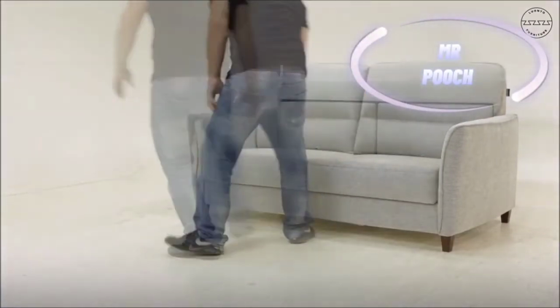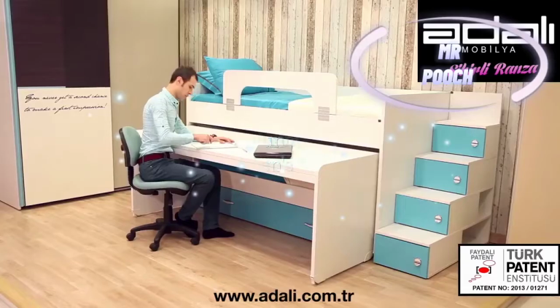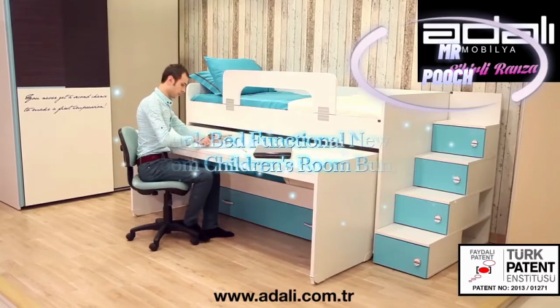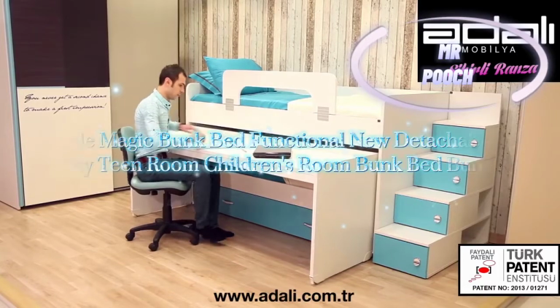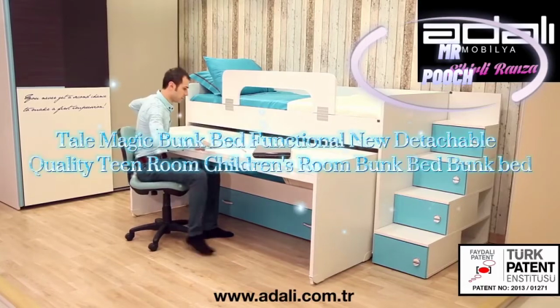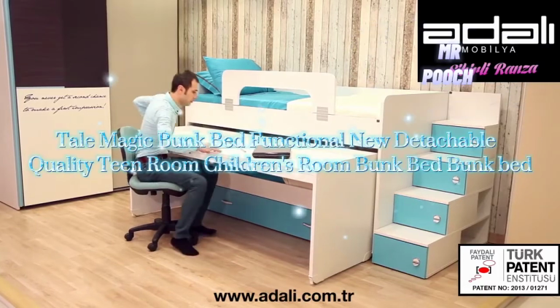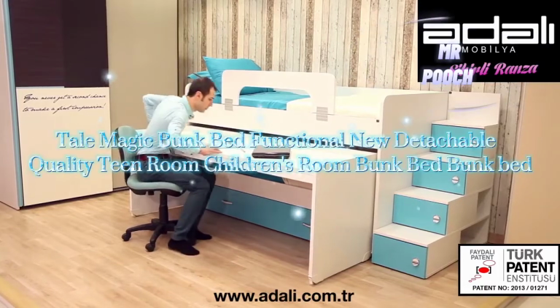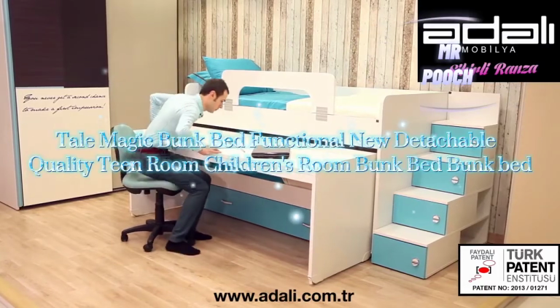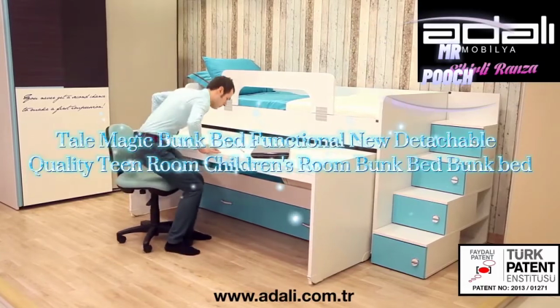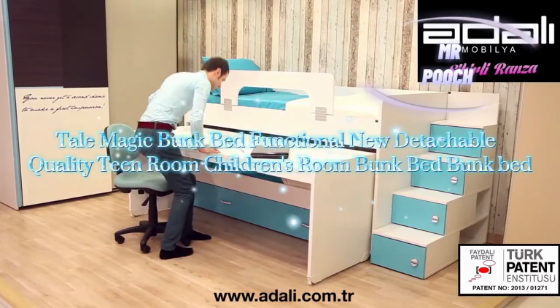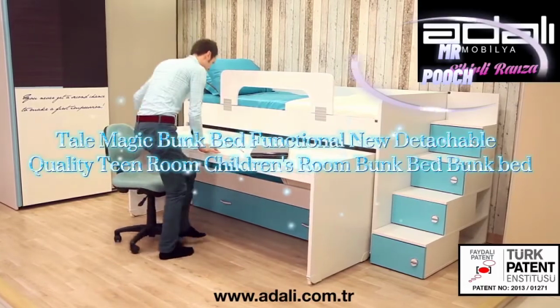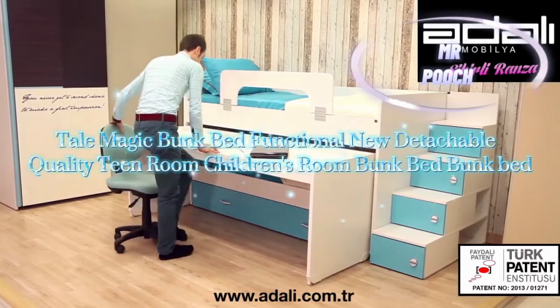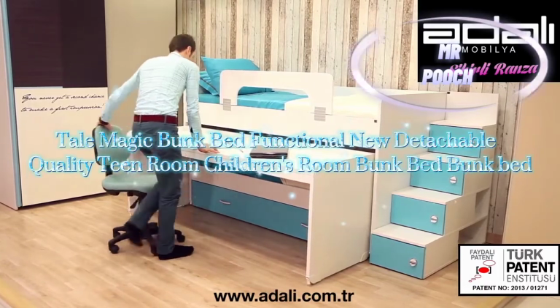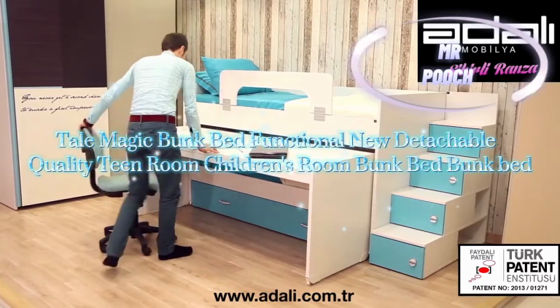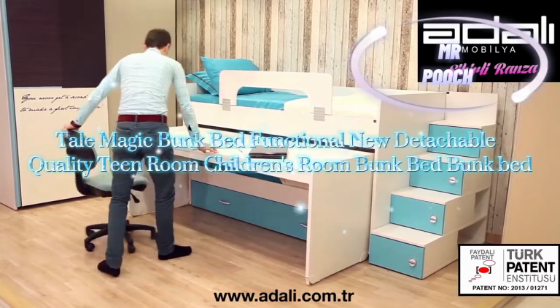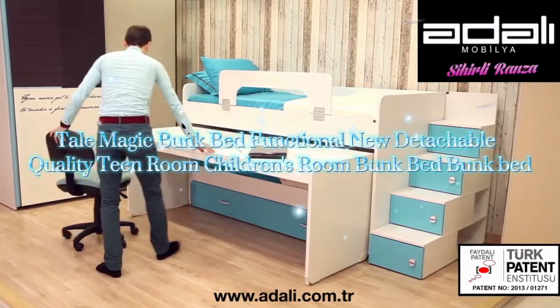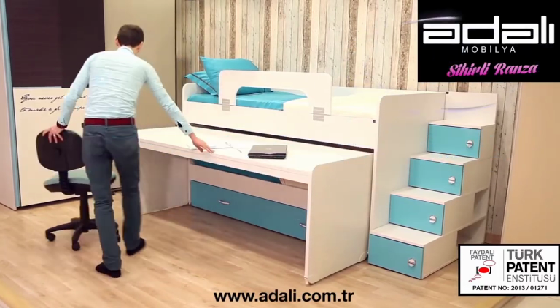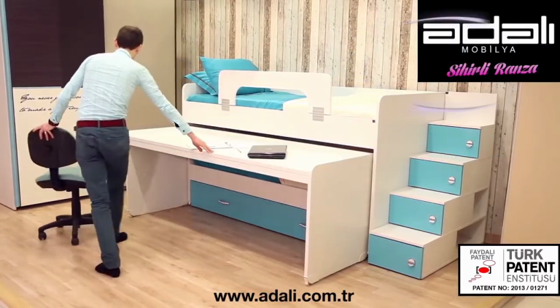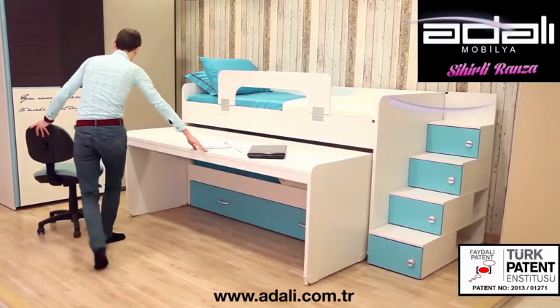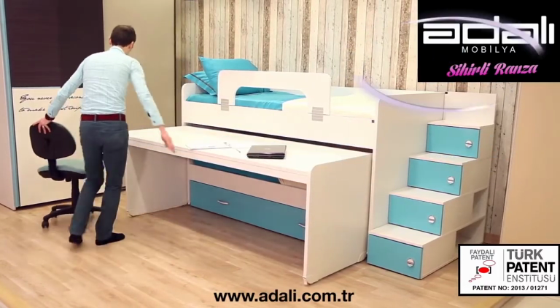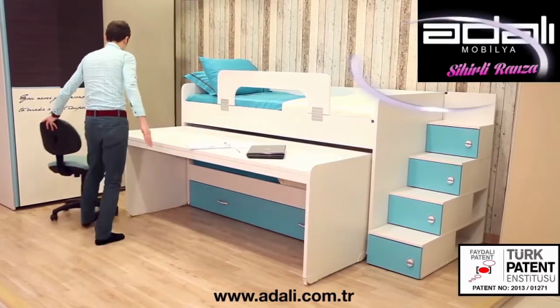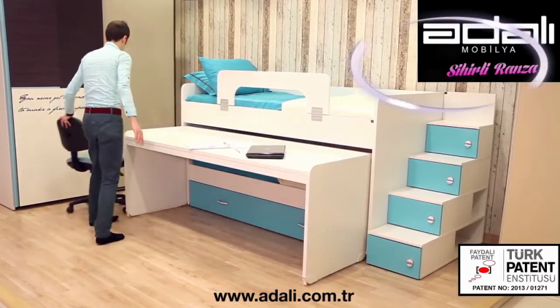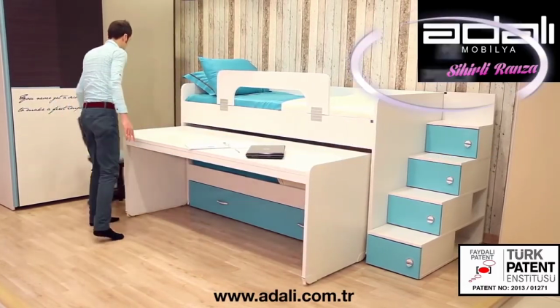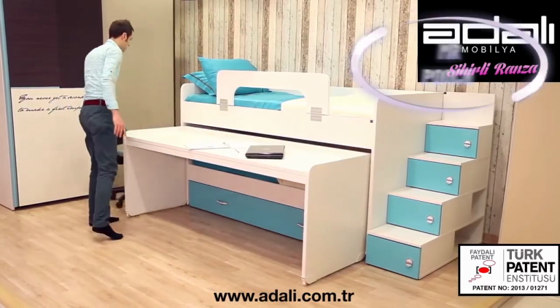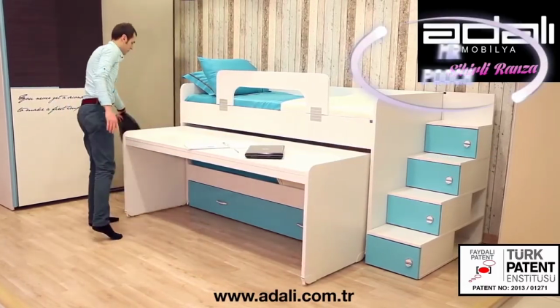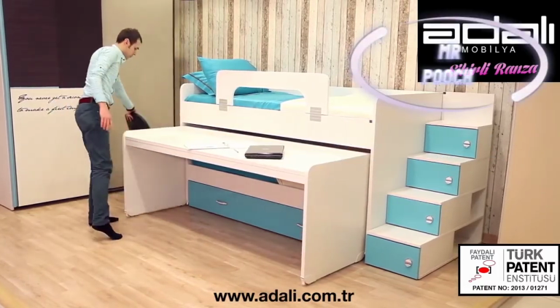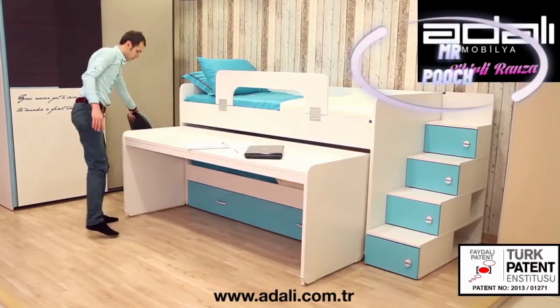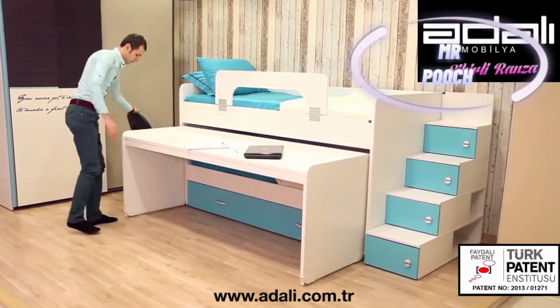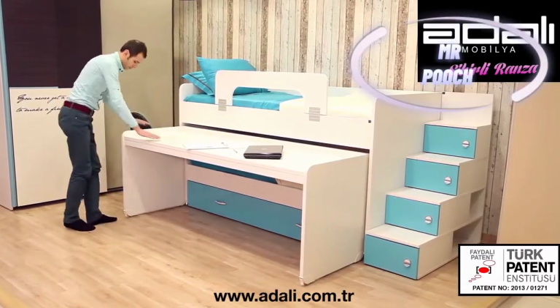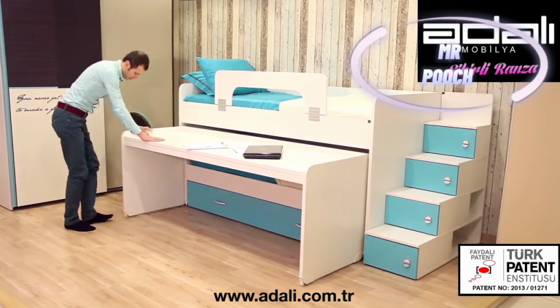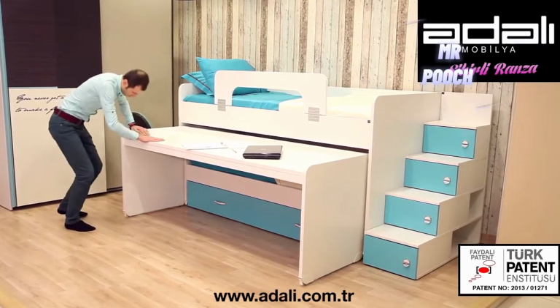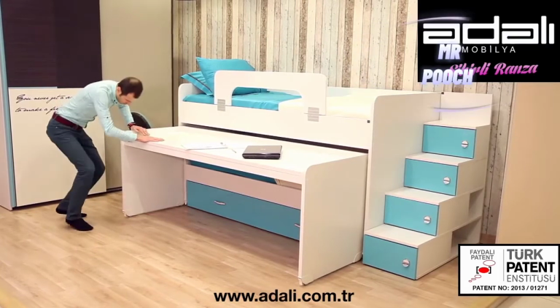Magic bunk bed: functional, new, detachable, new quality. Teen room, children's room bunk bed.